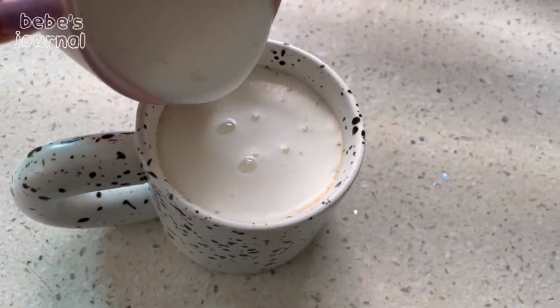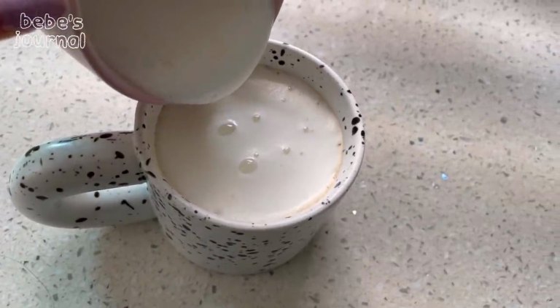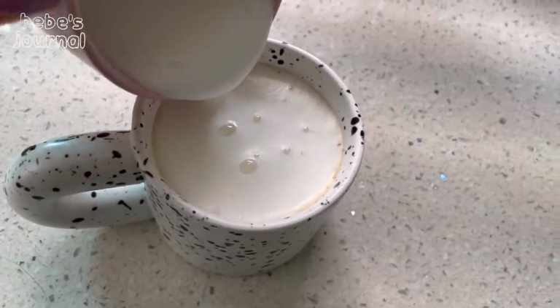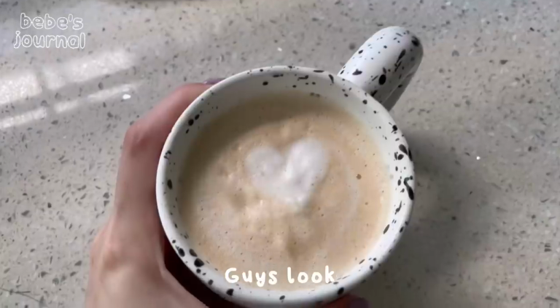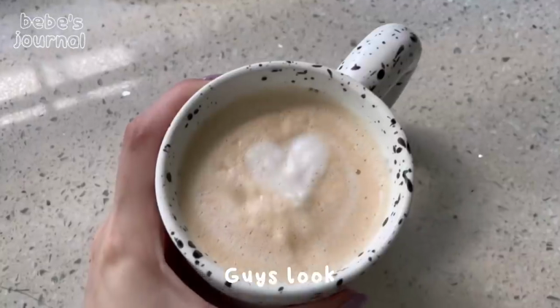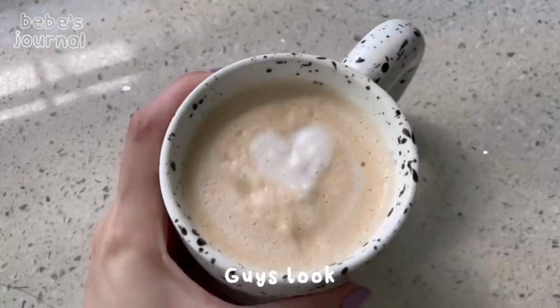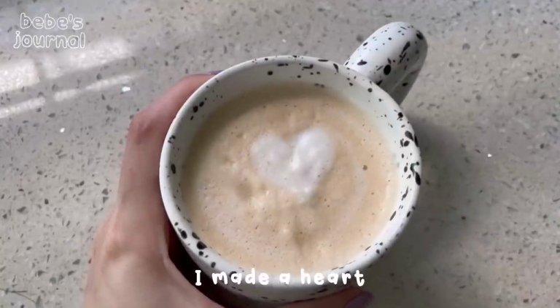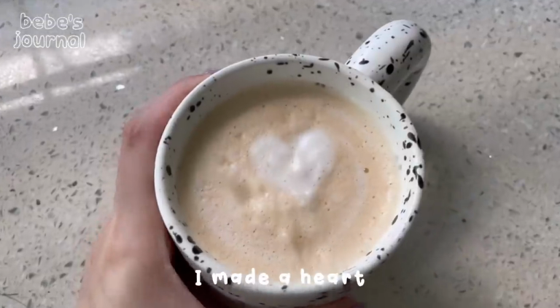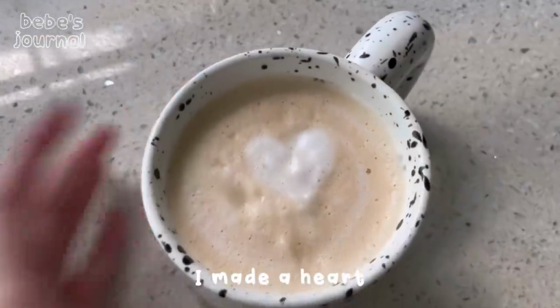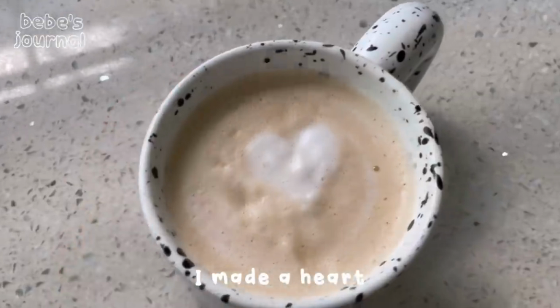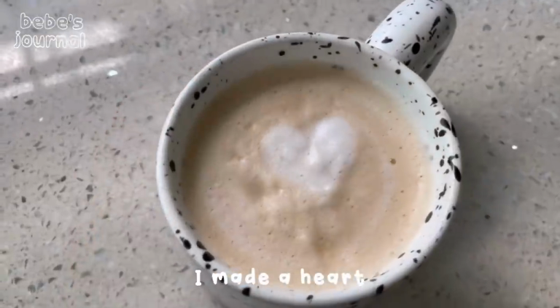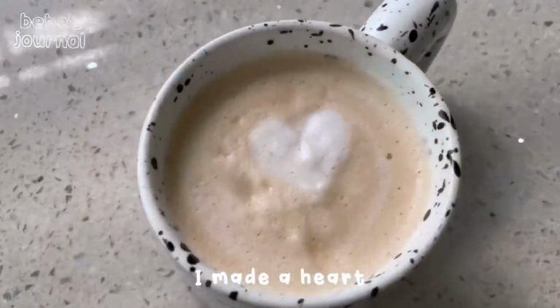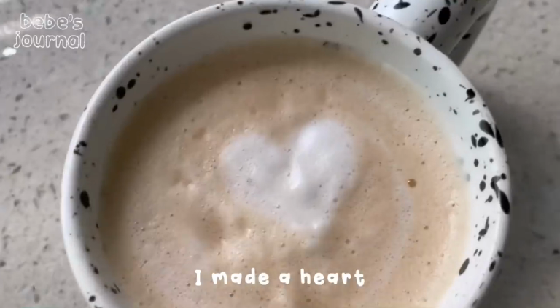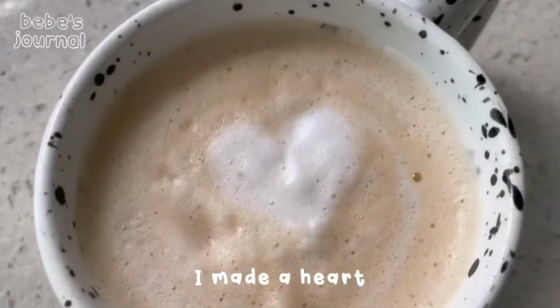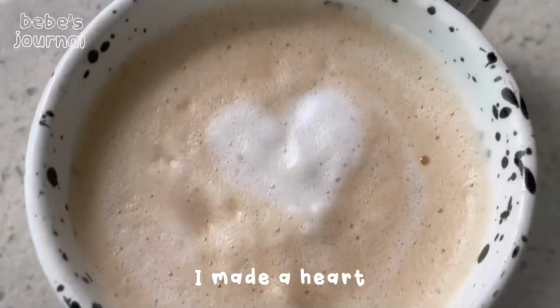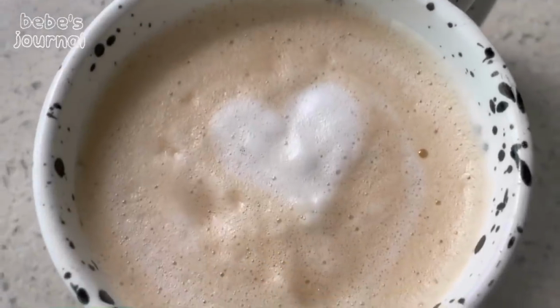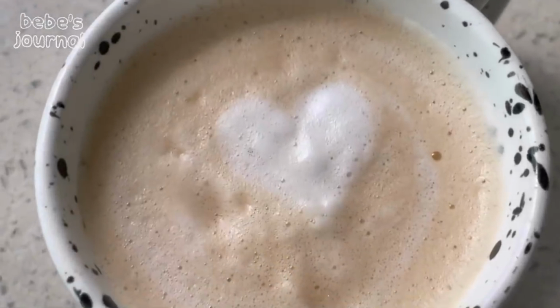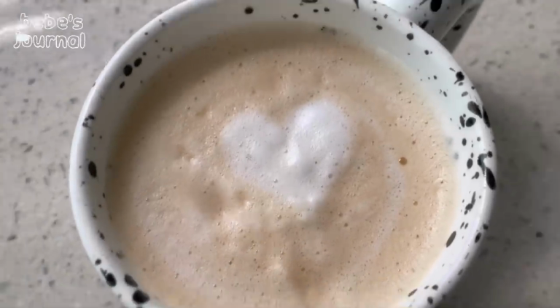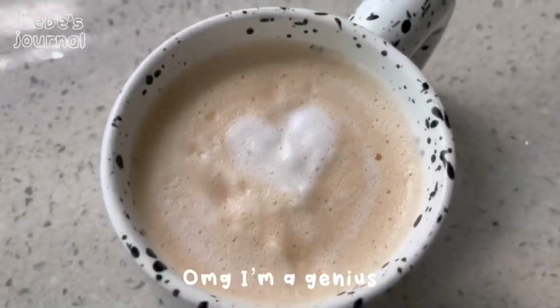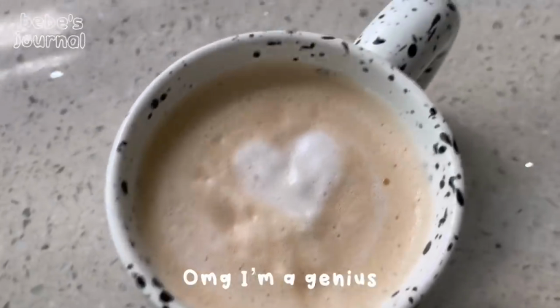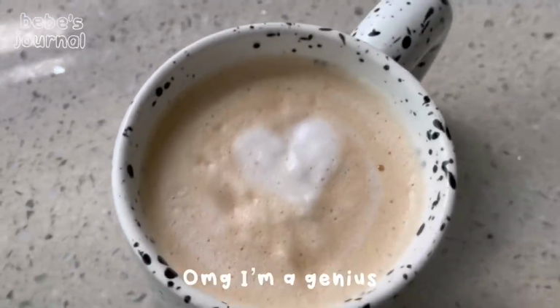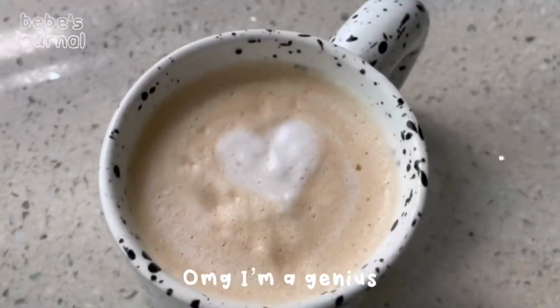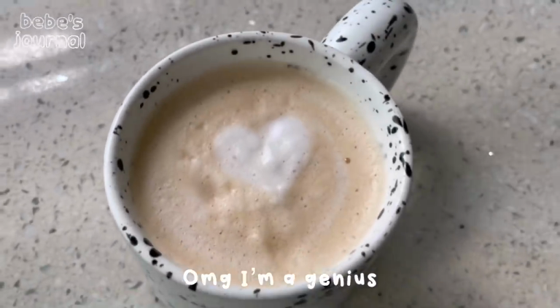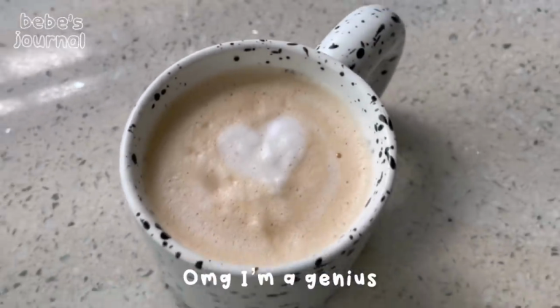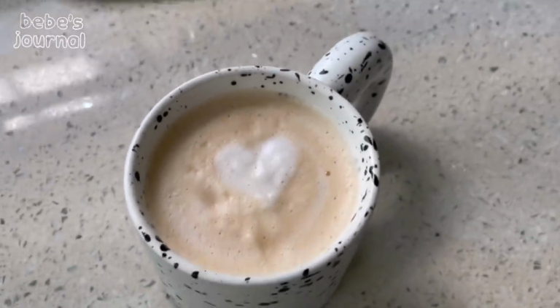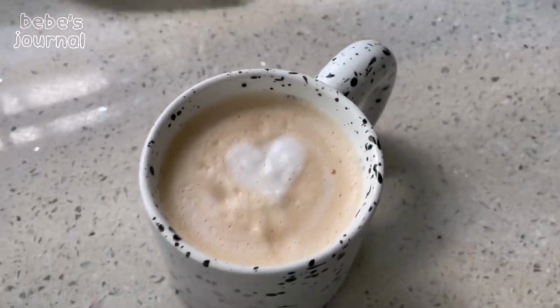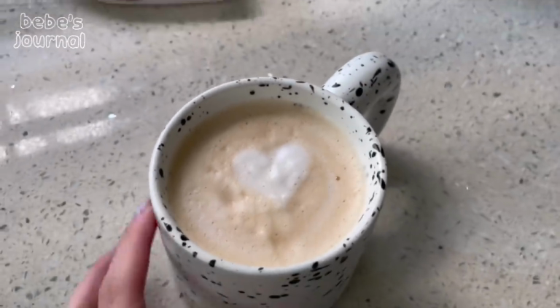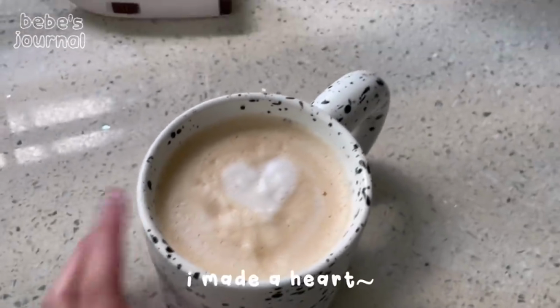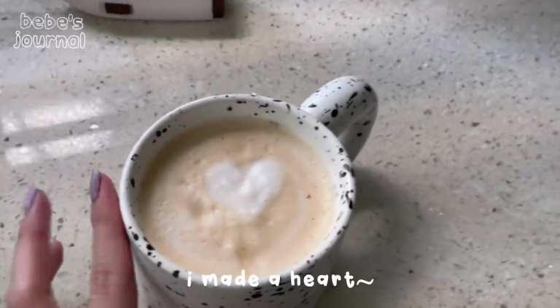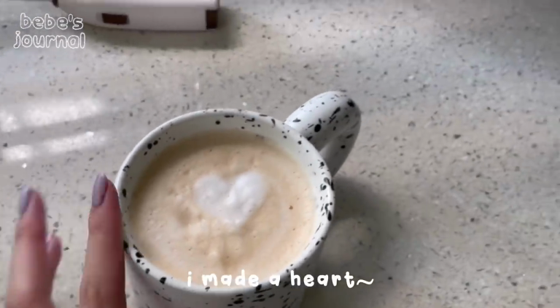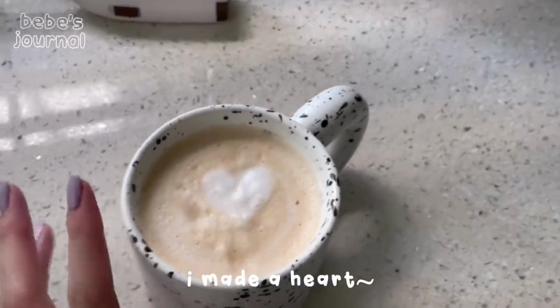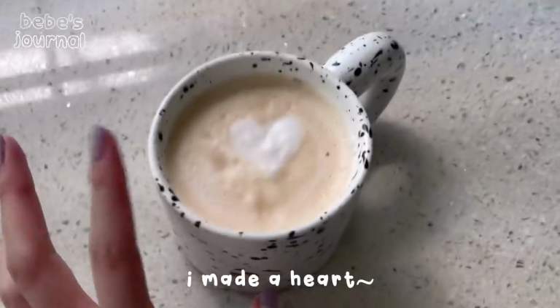Guys, look — I made a heart! Oh my god, I'm a genius, I made a heart!